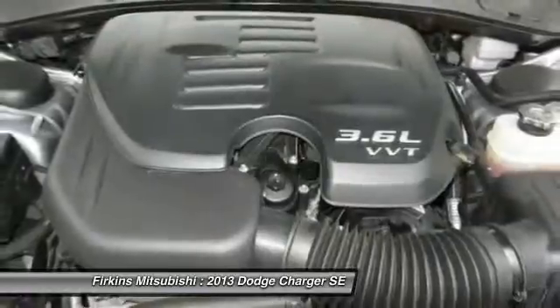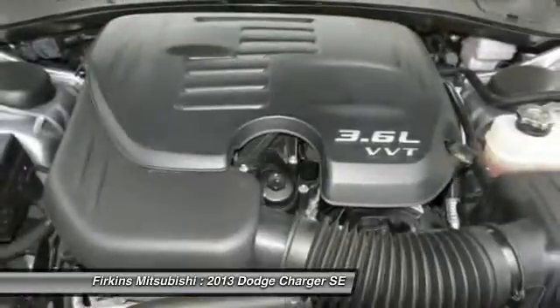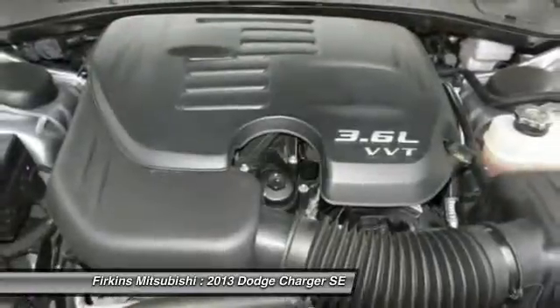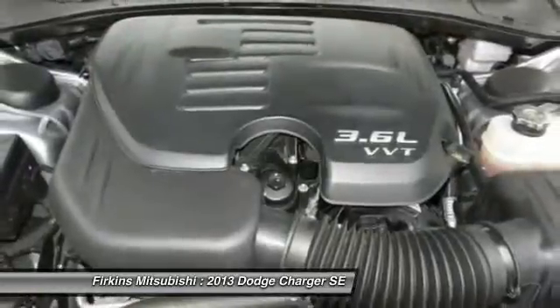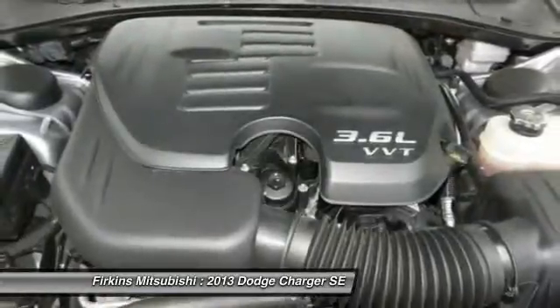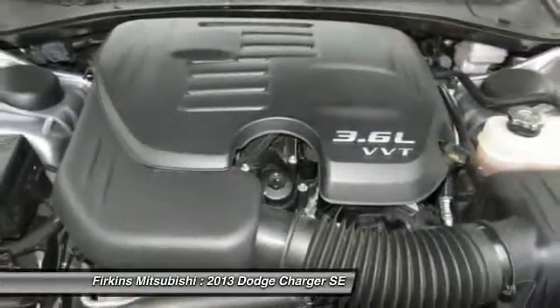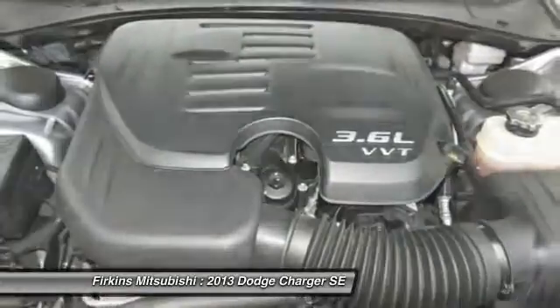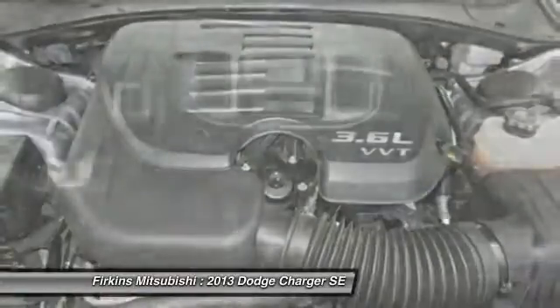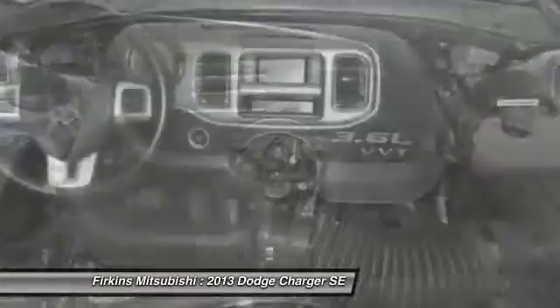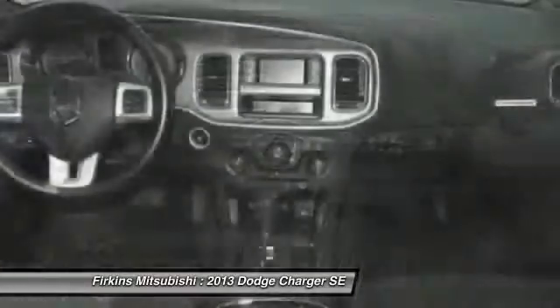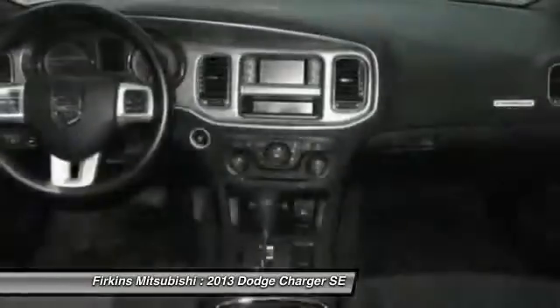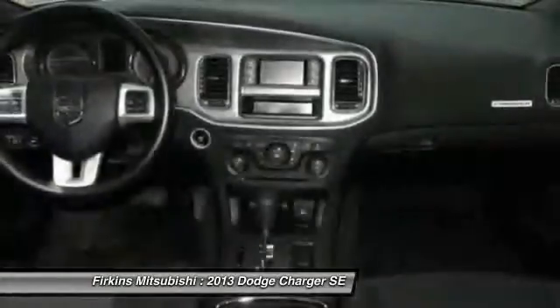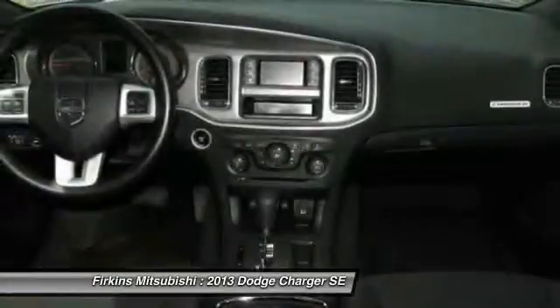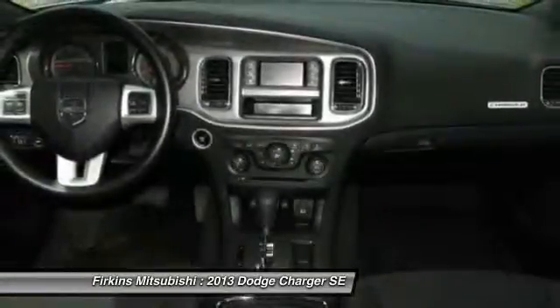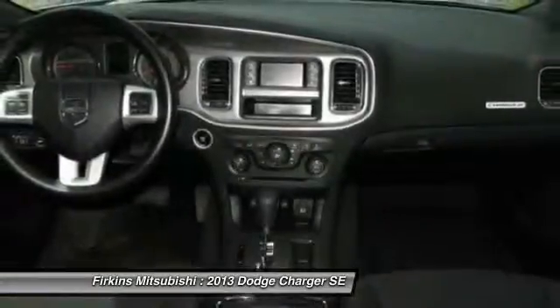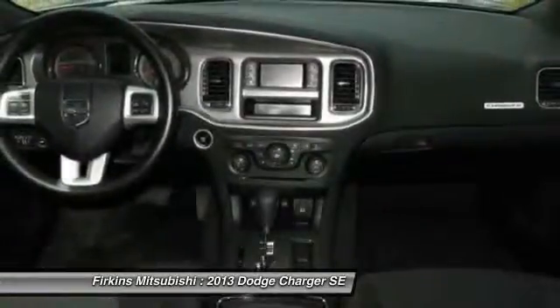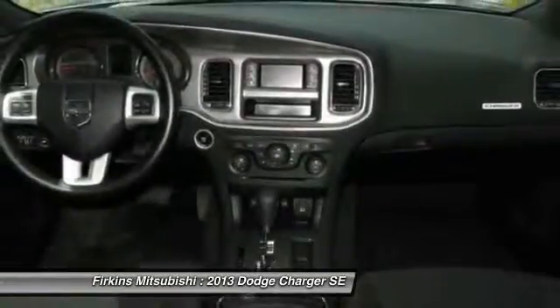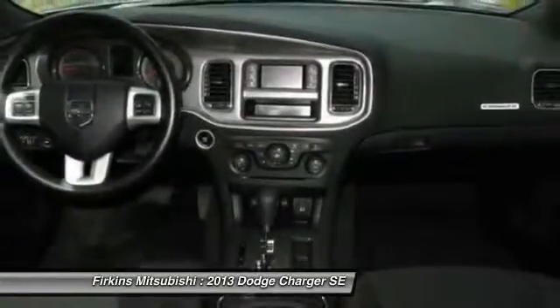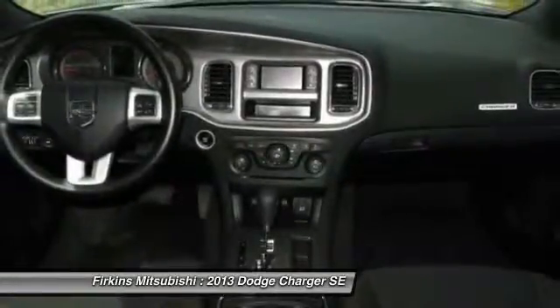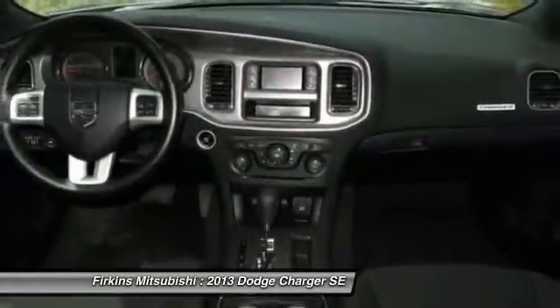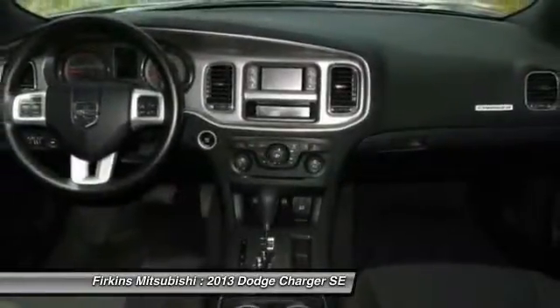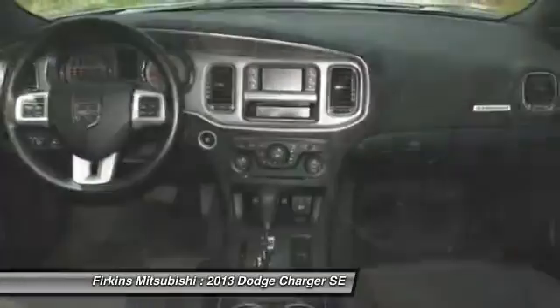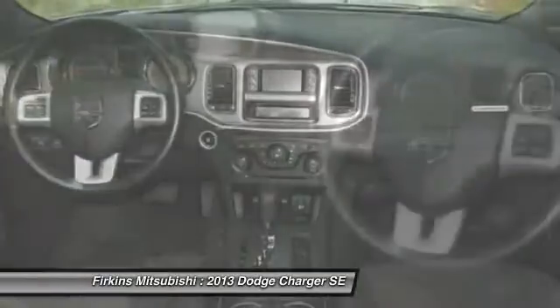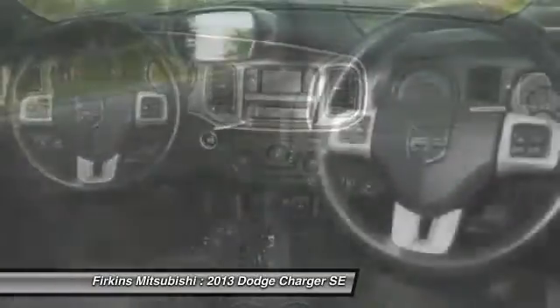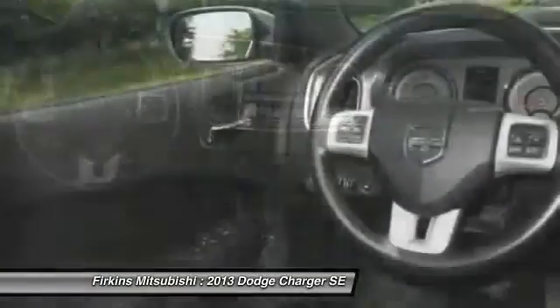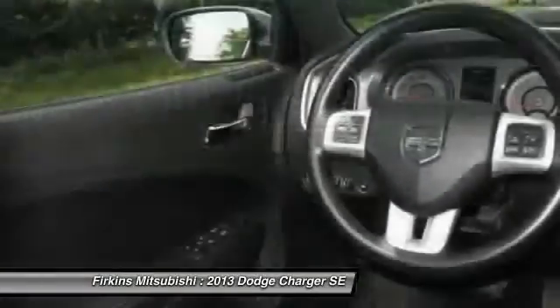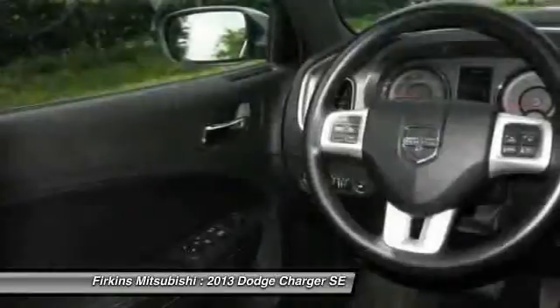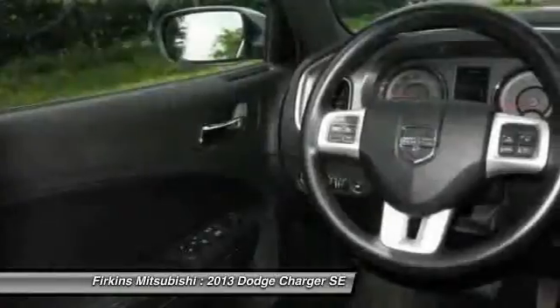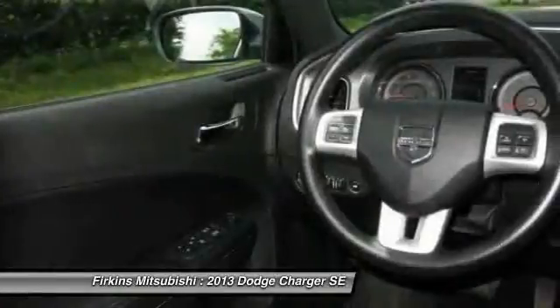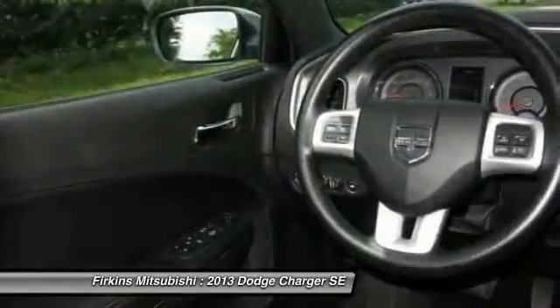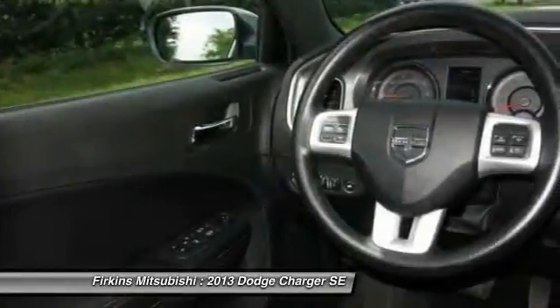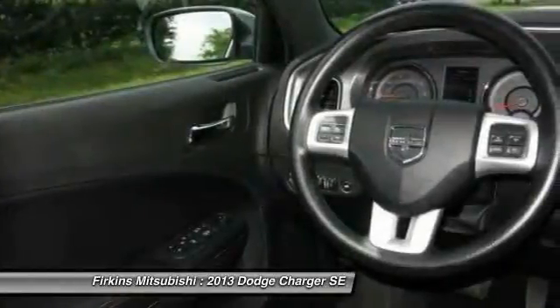Power steering, driver airbag, keyless start, keyless entry, and four-wheel disc brakes.